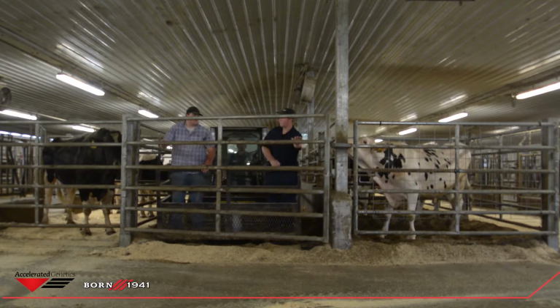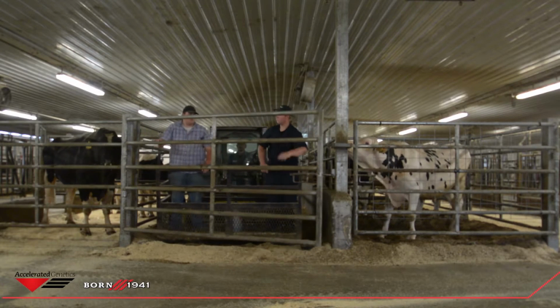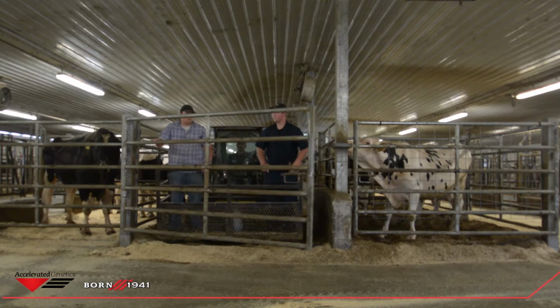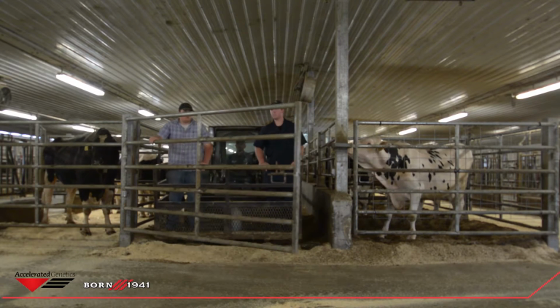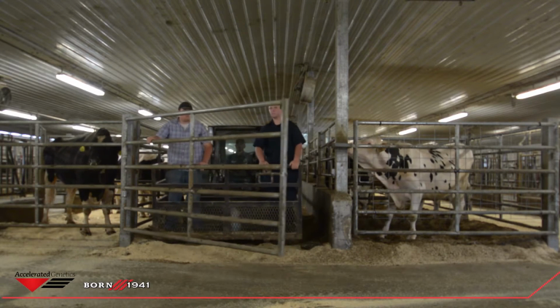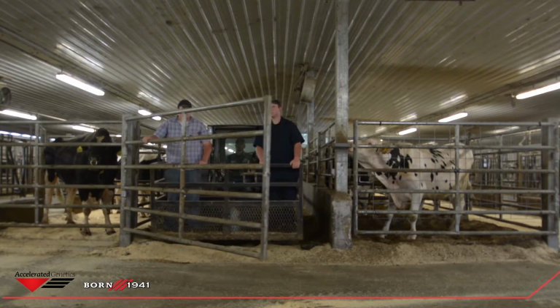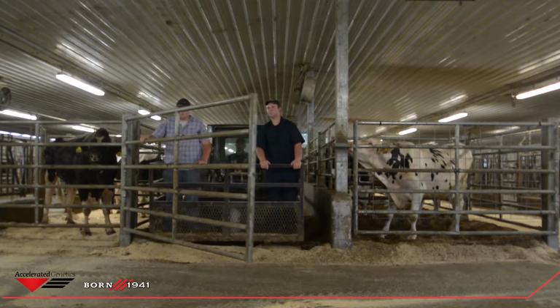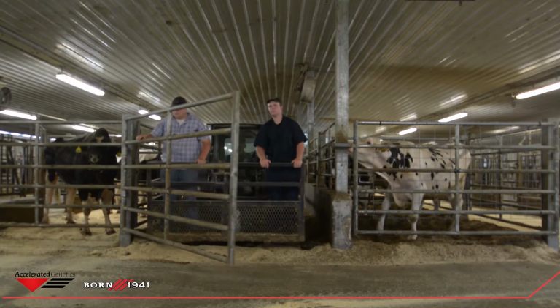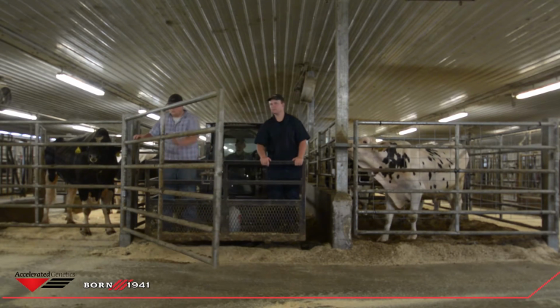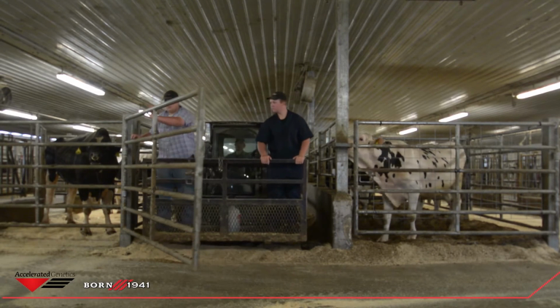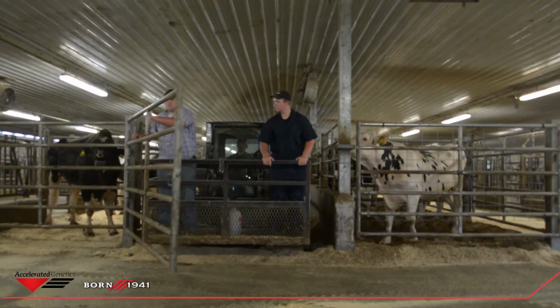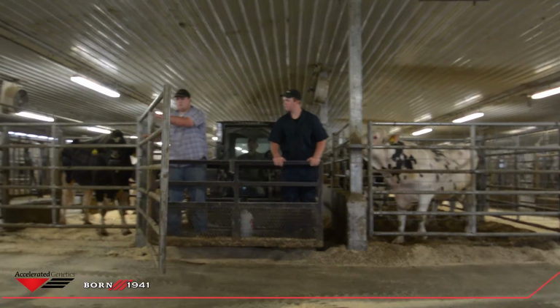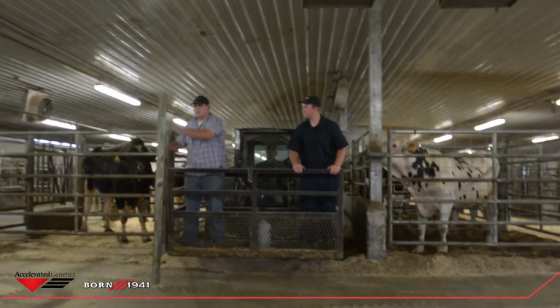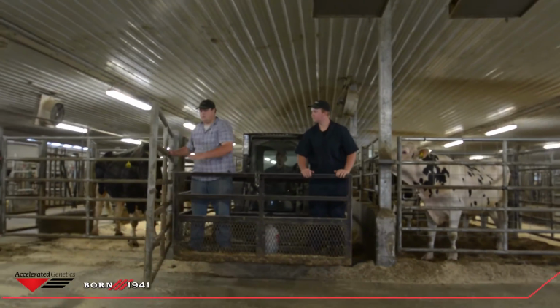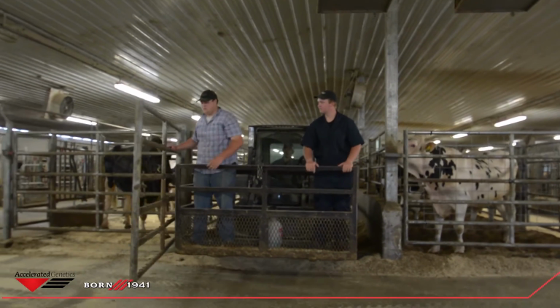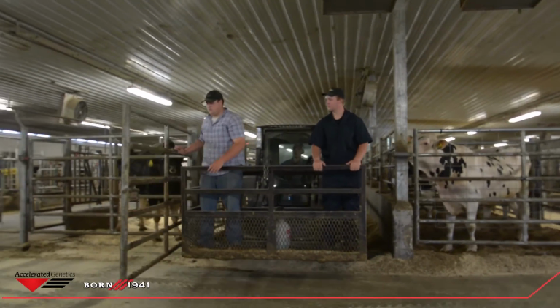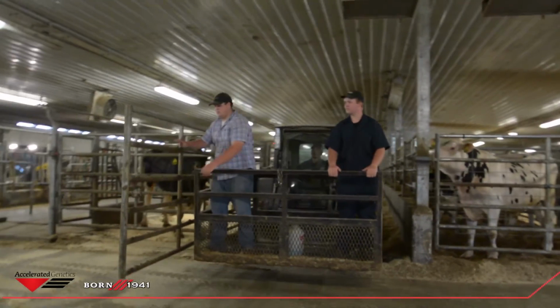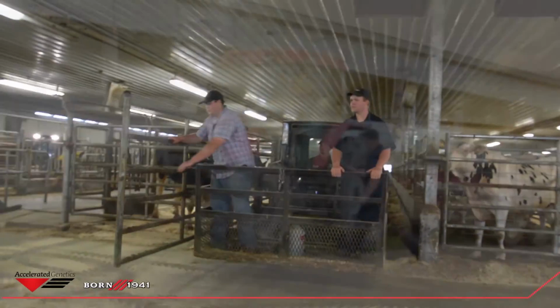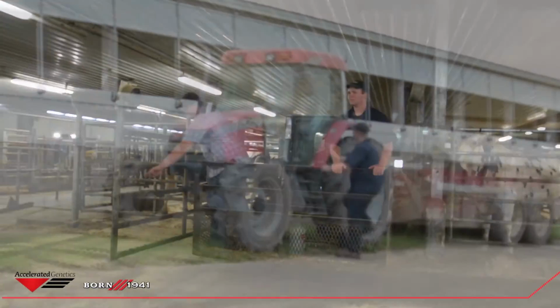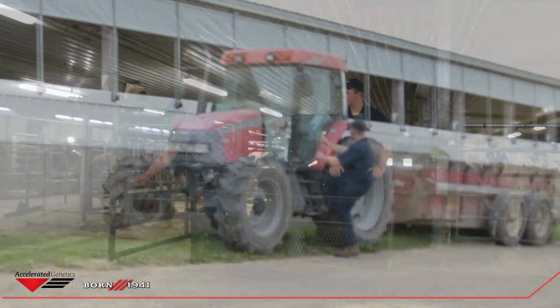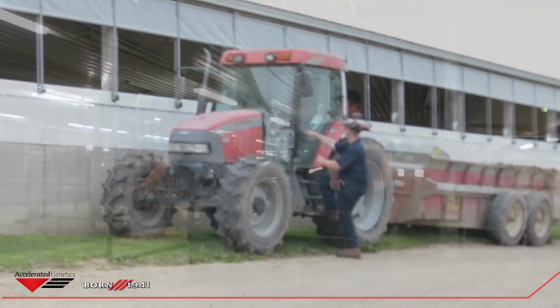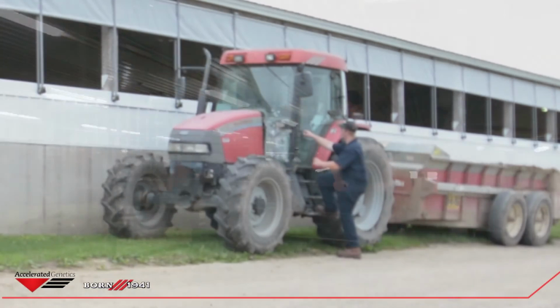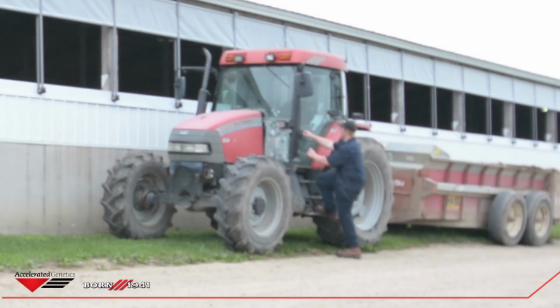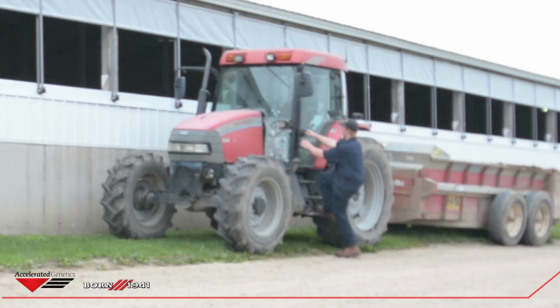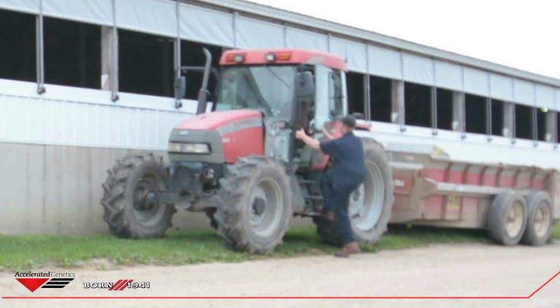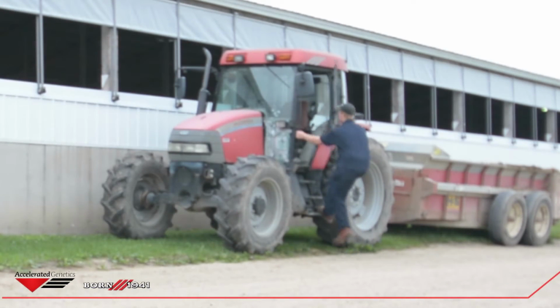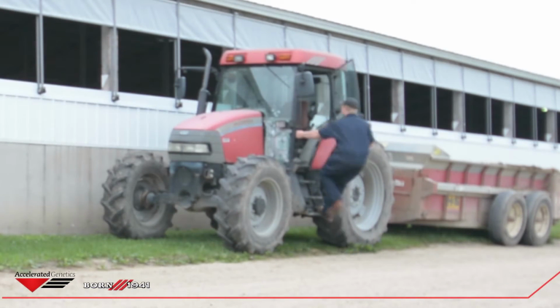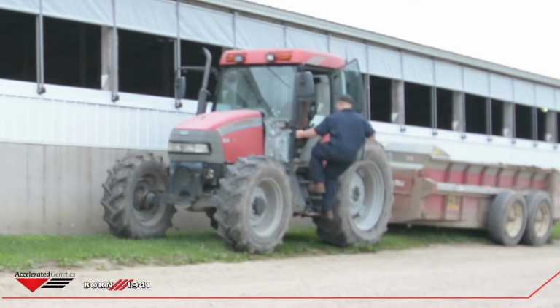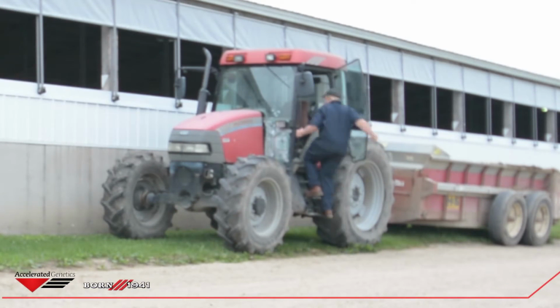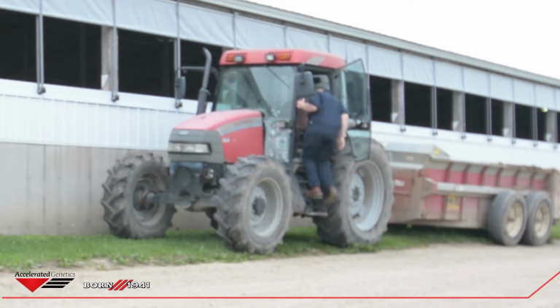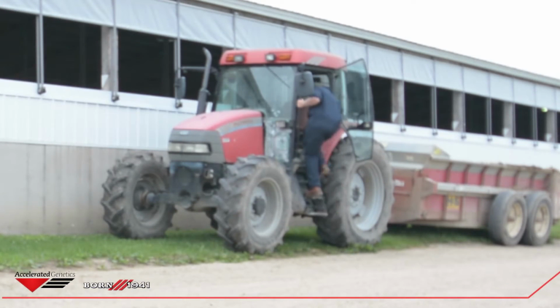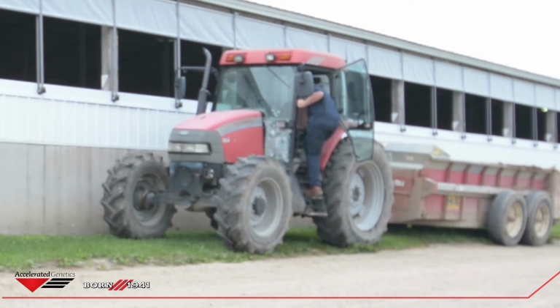And then I'll help out up there — I'll help clean barns, or I might help mow lawns, or help in isolation, different things like that.